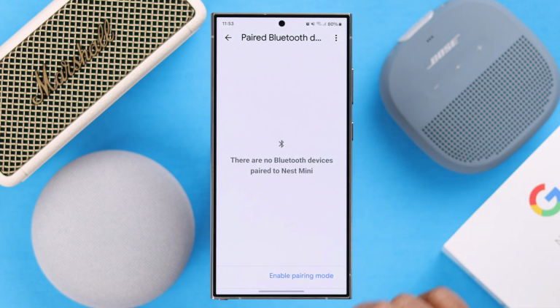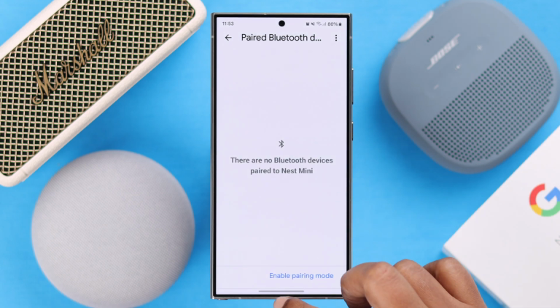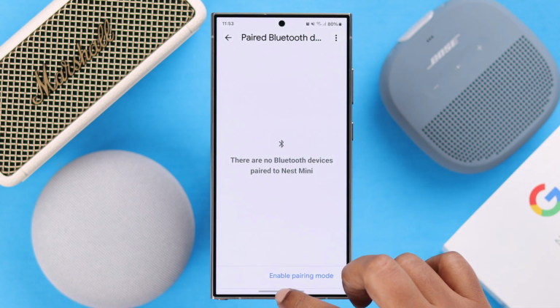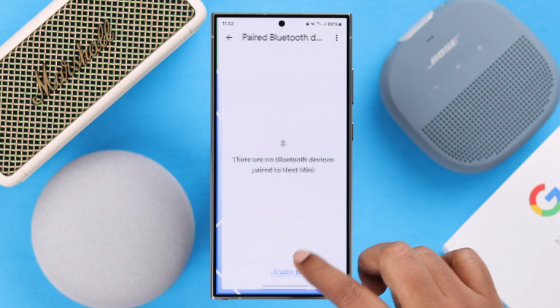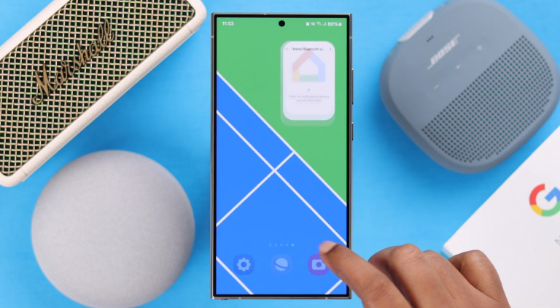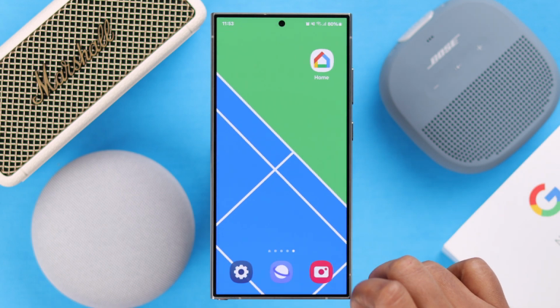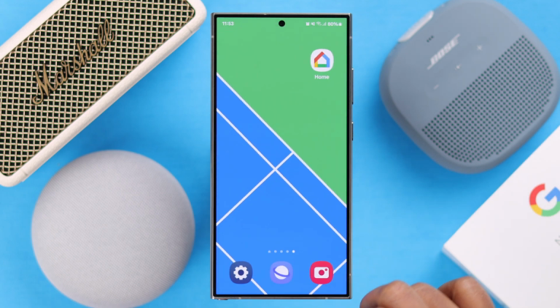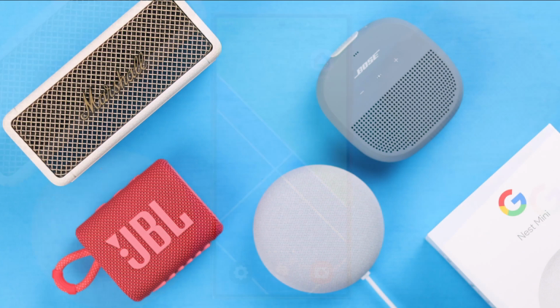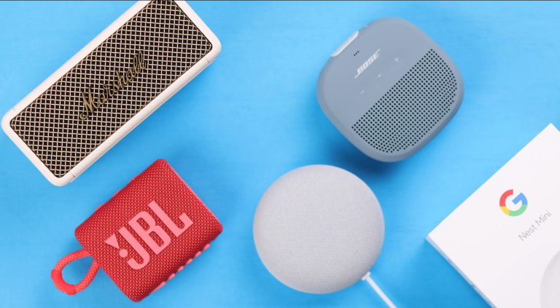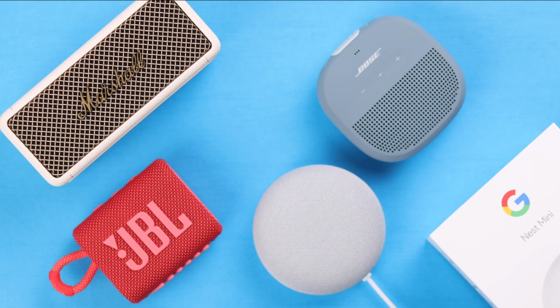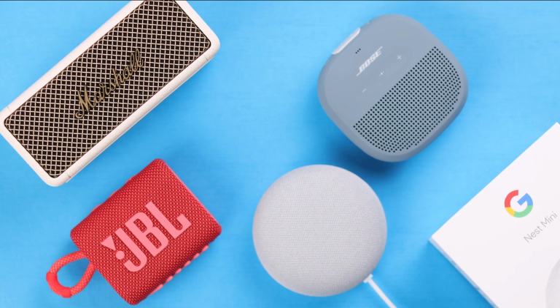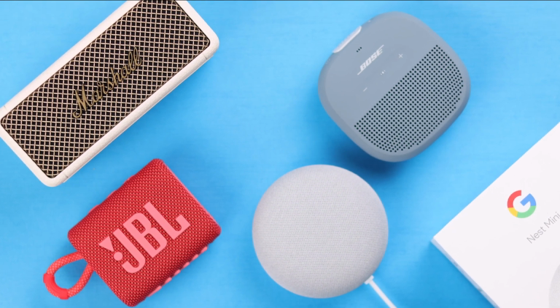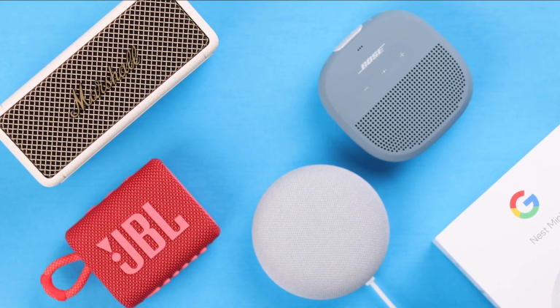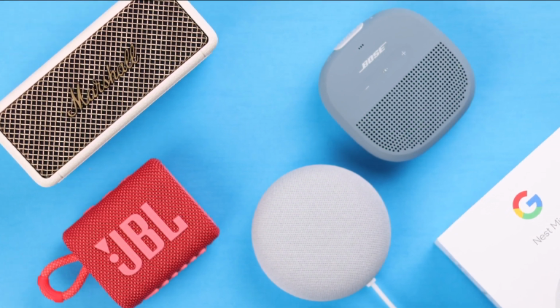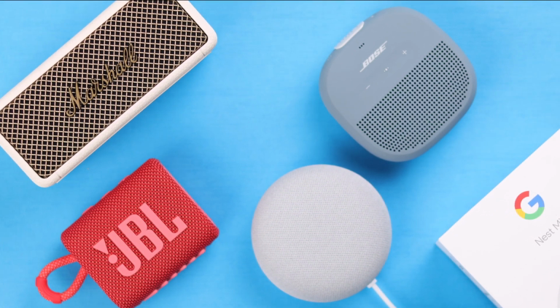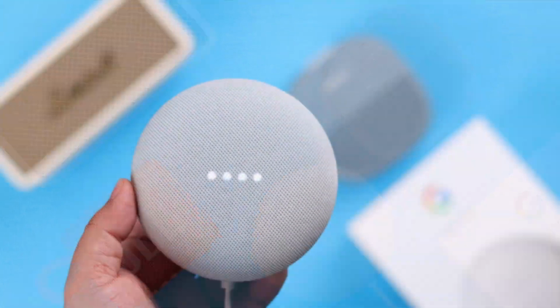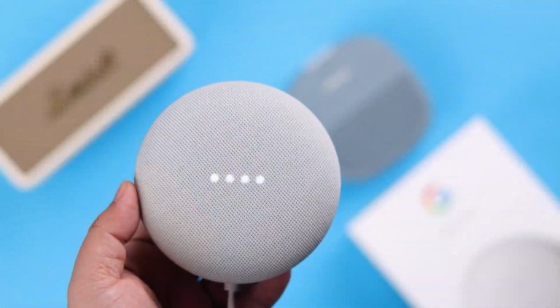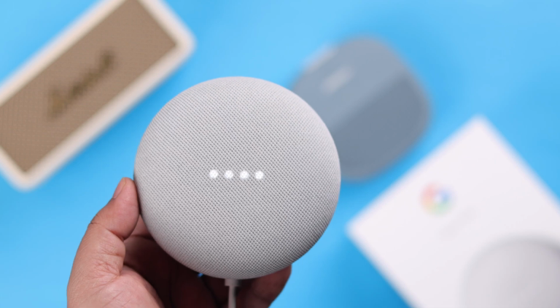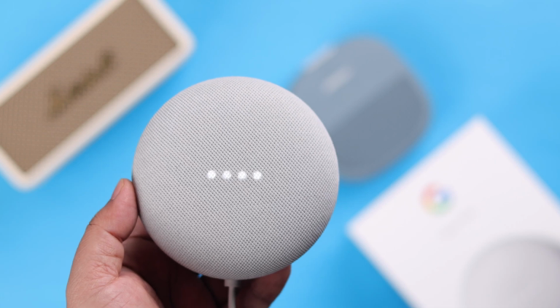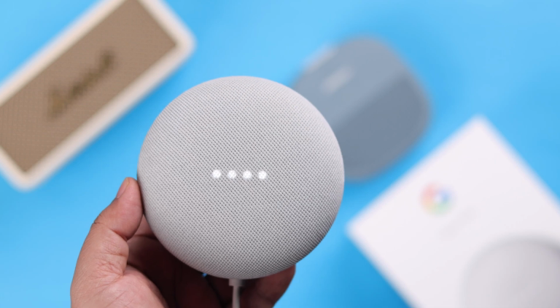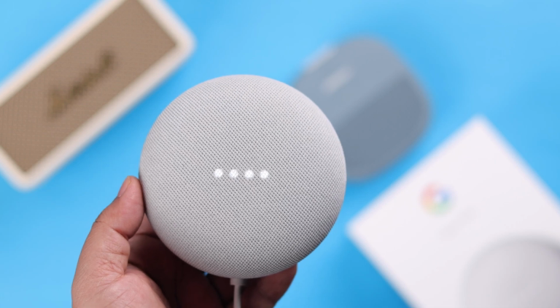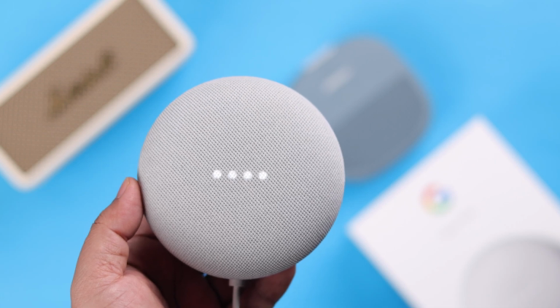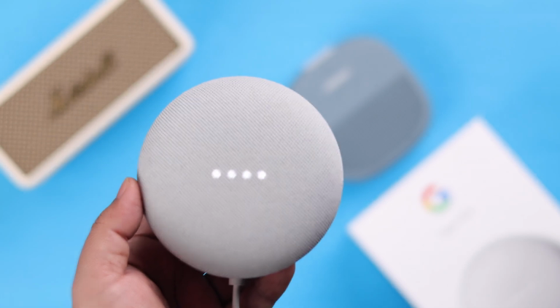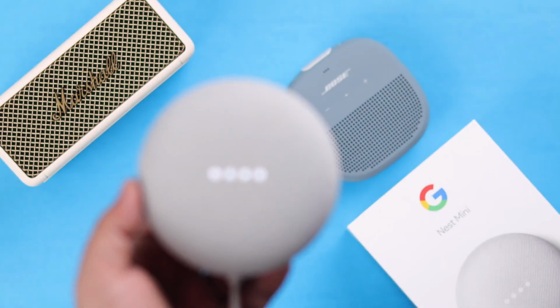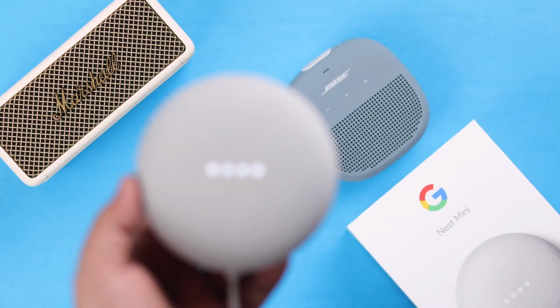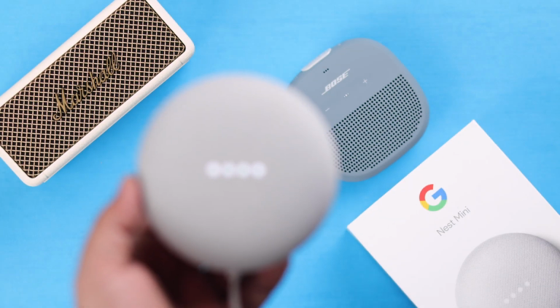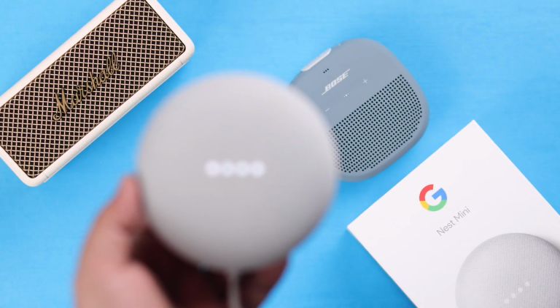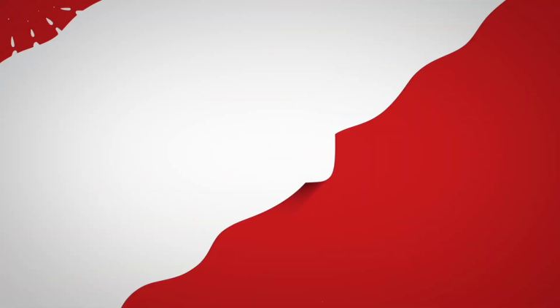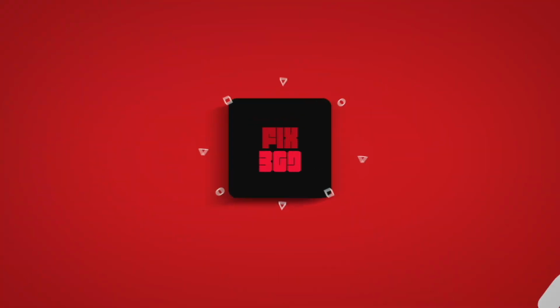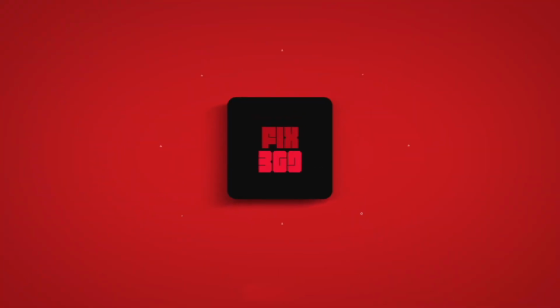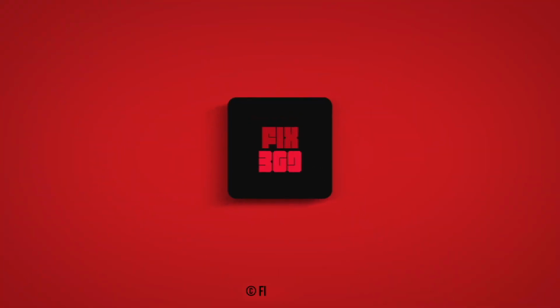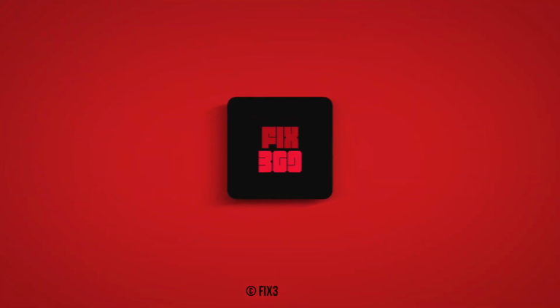And that's how easily you can pair any Bluetooth speaker or soundbar to your Nest Mini 2nd generation. Thanks for watching.